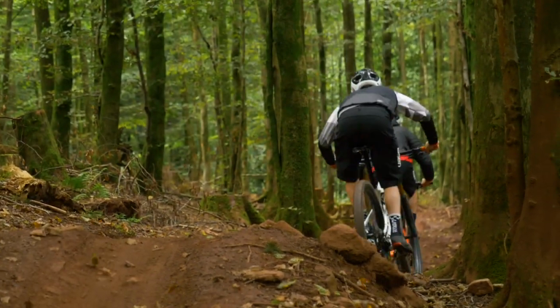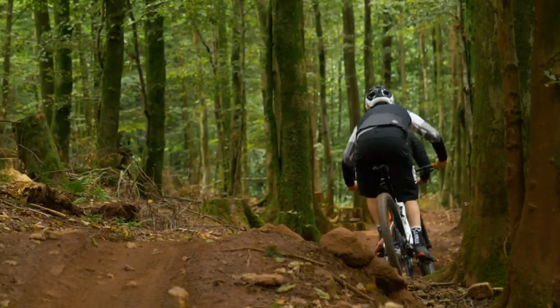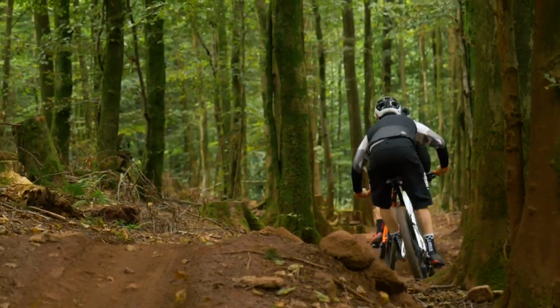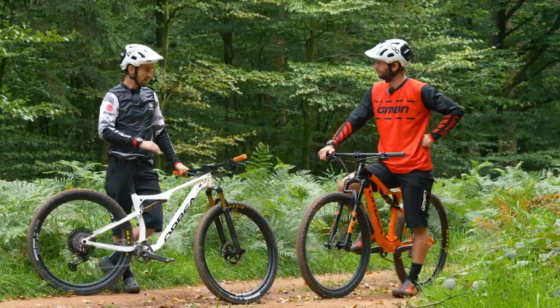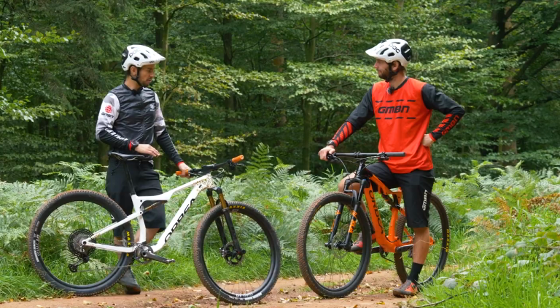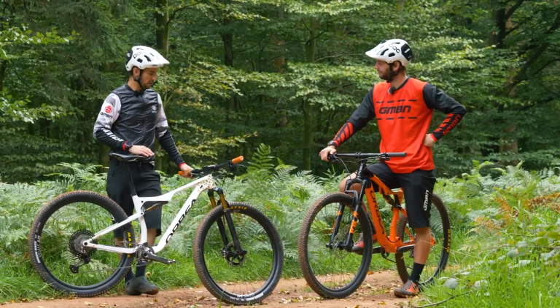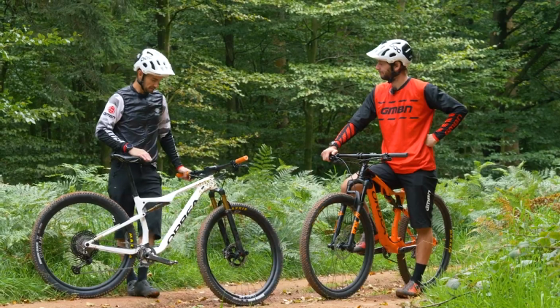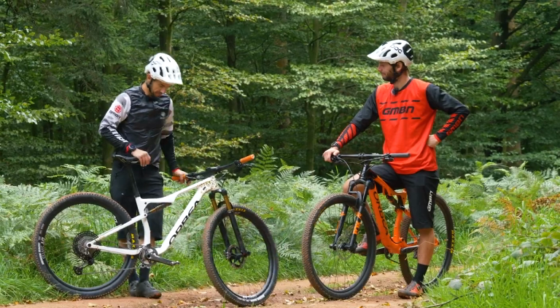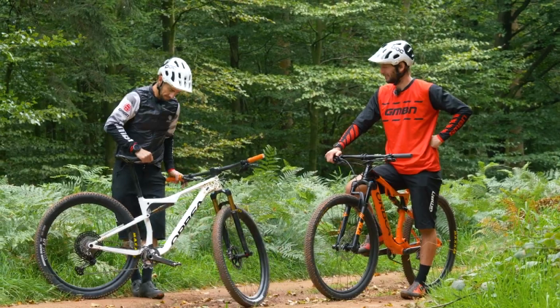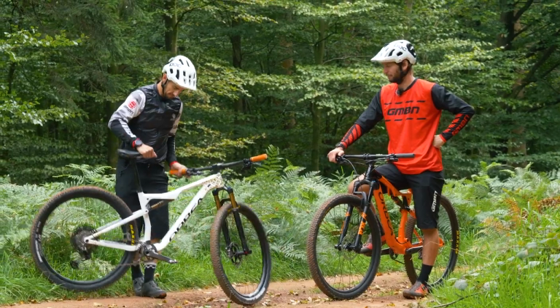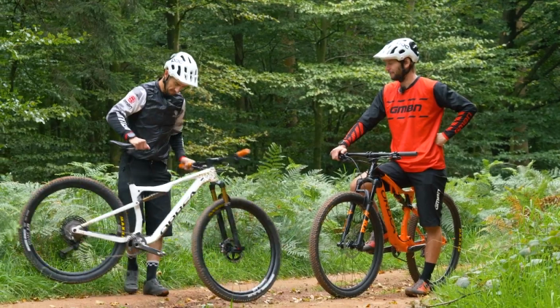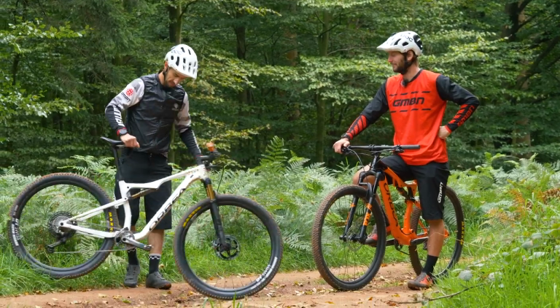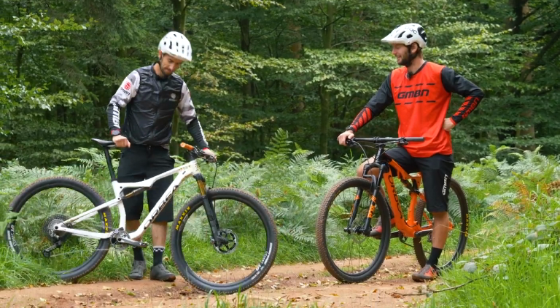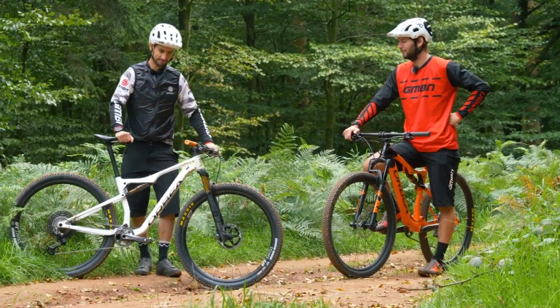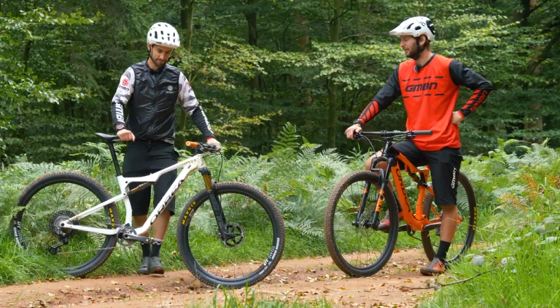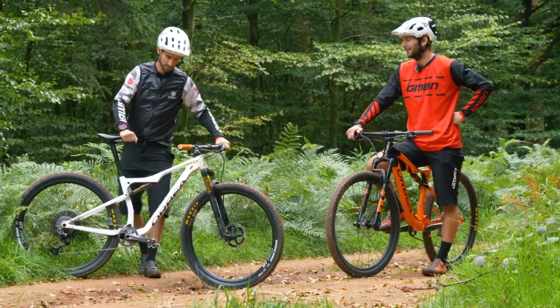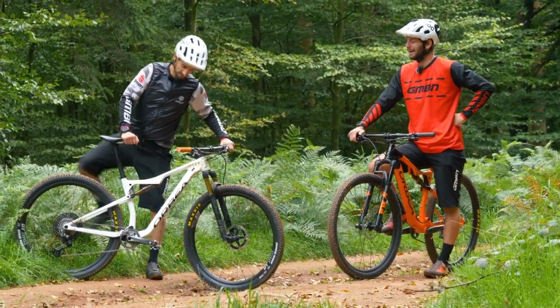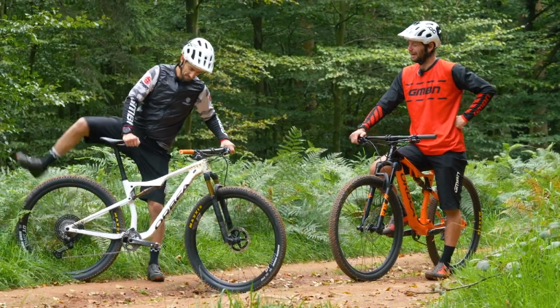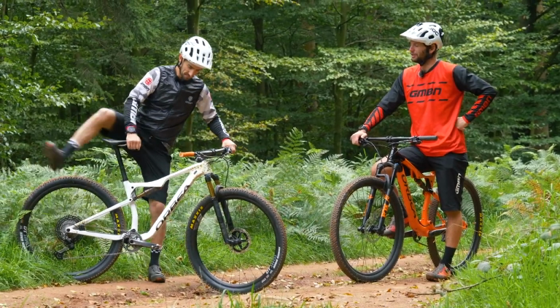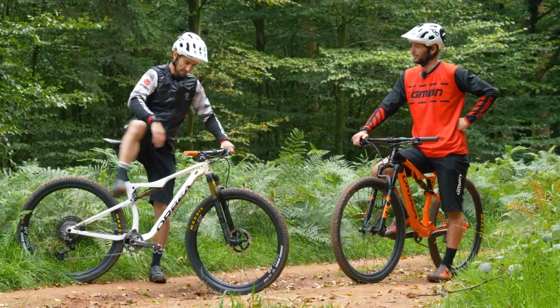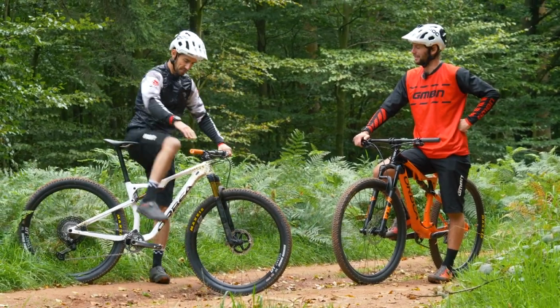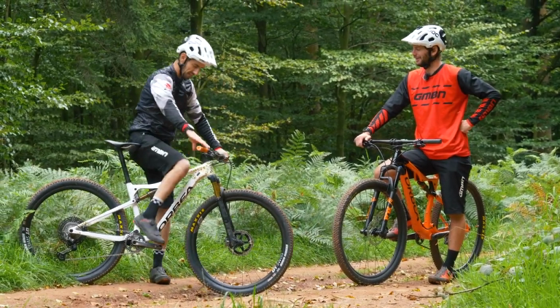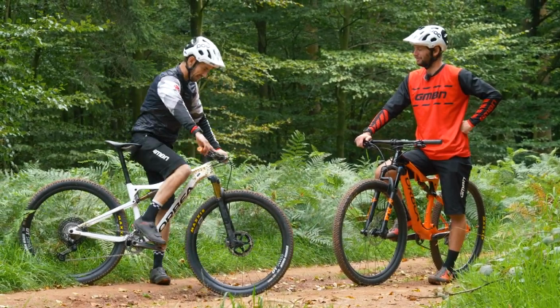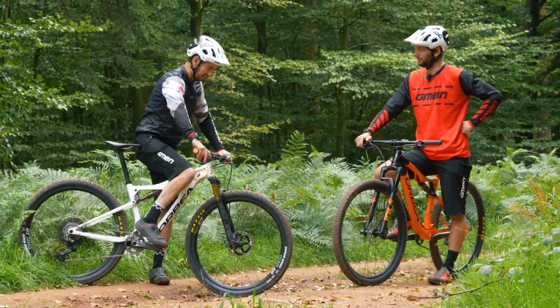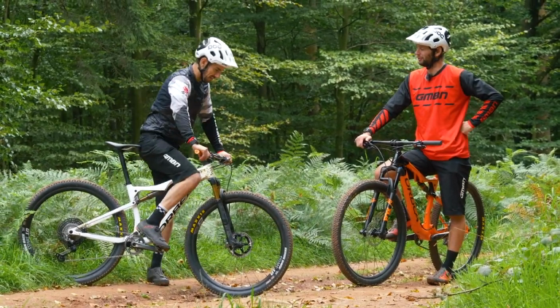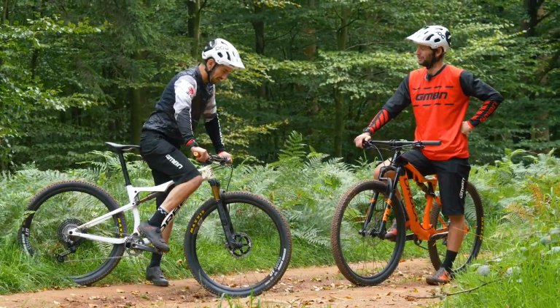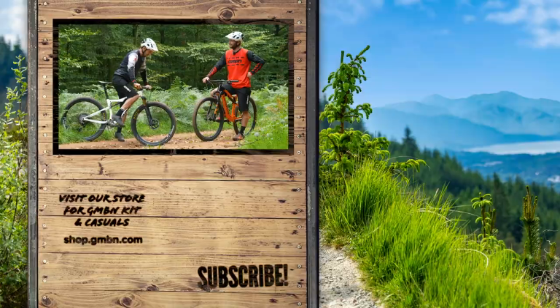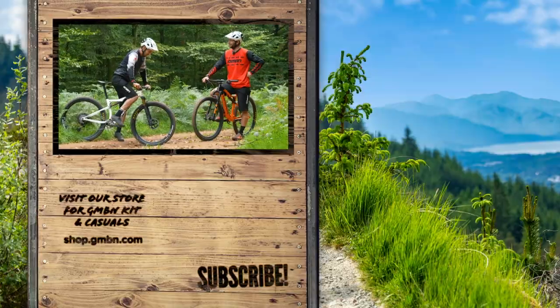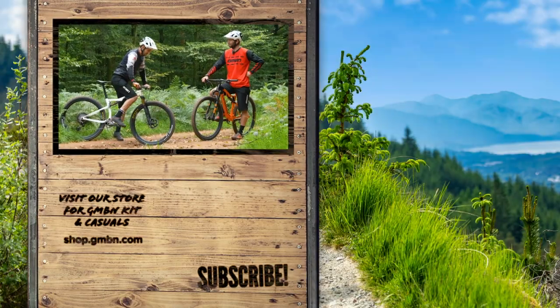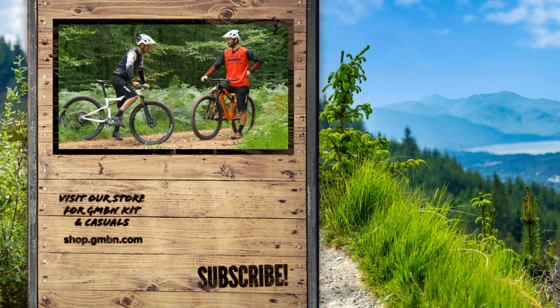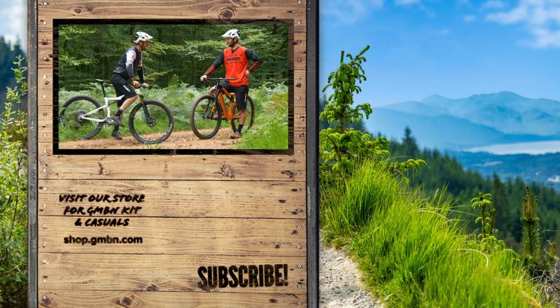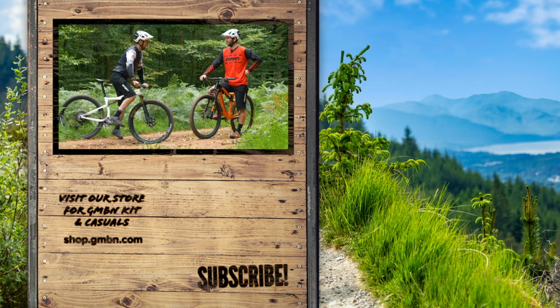That is a very posh bike — it's pretty fancy. Neil, I've got a question: how come you always get to ride the superbikes?